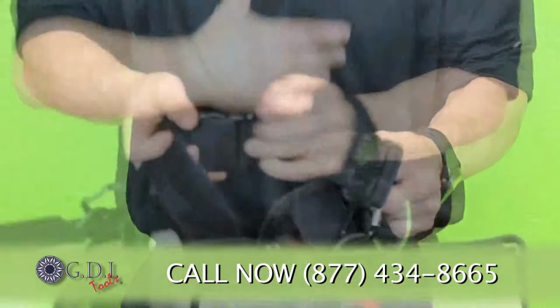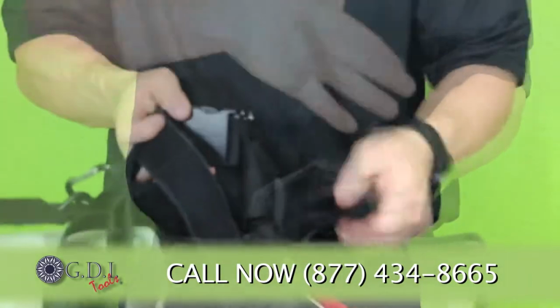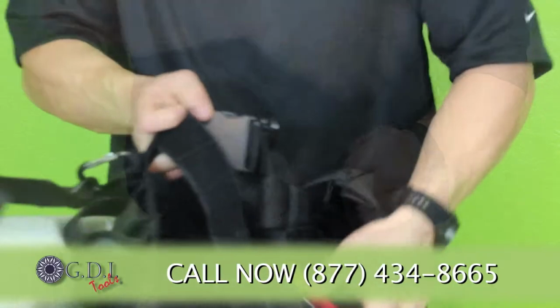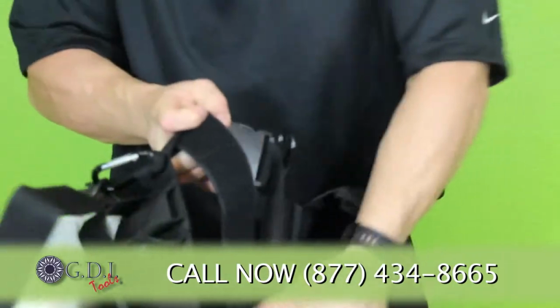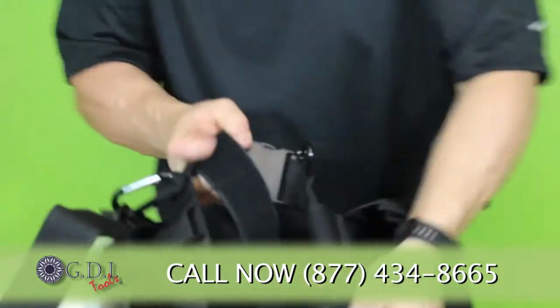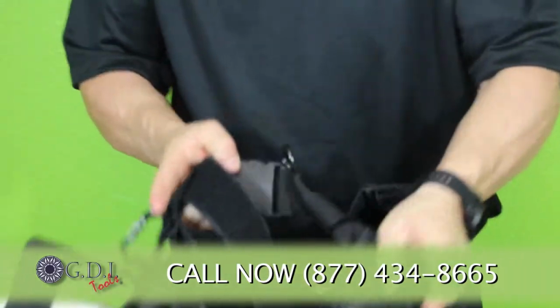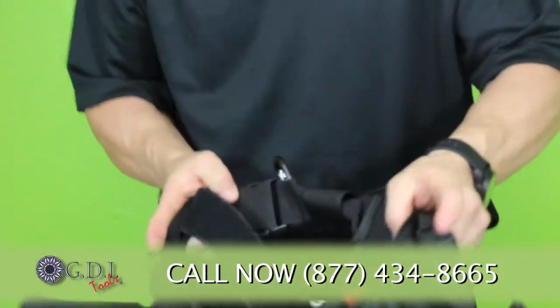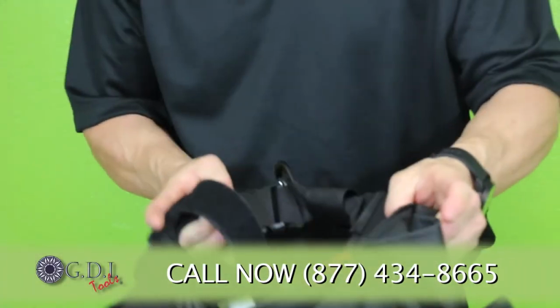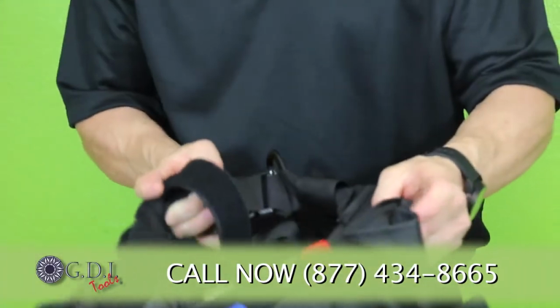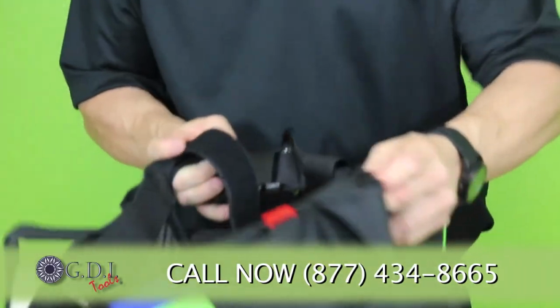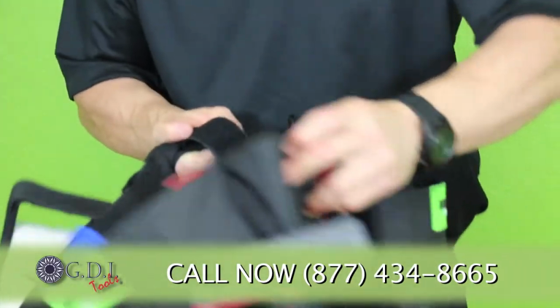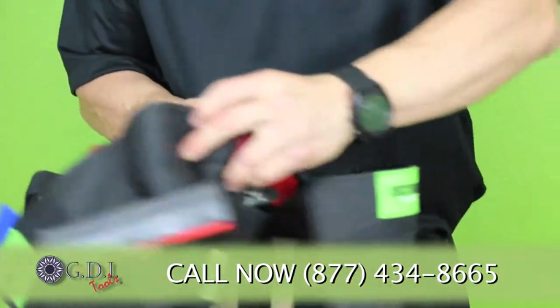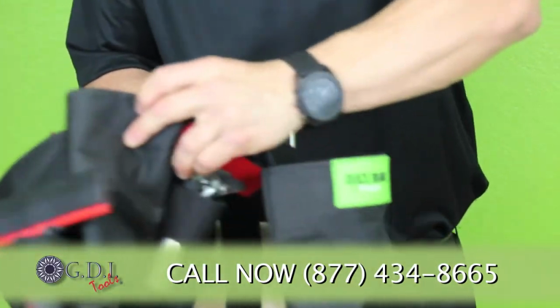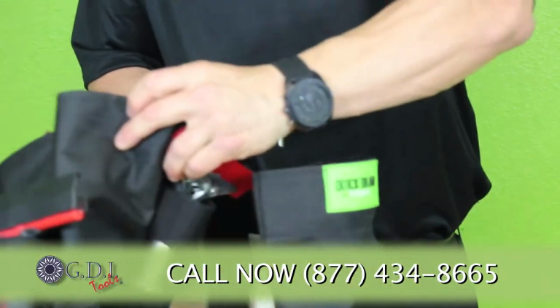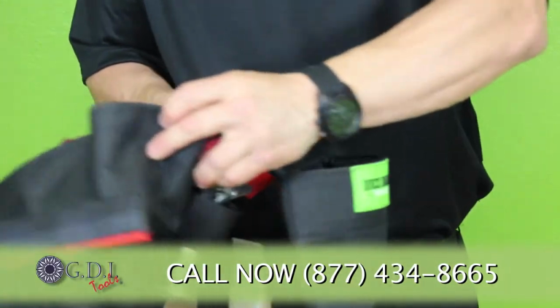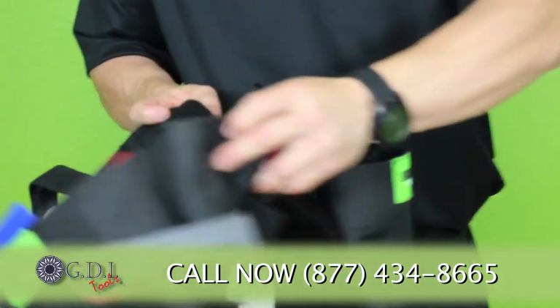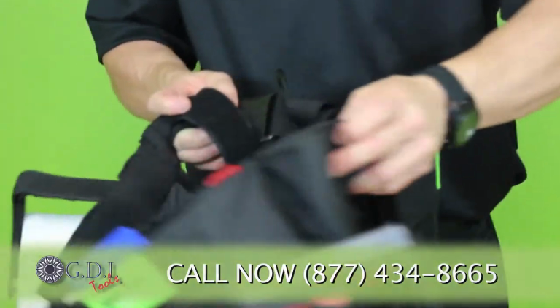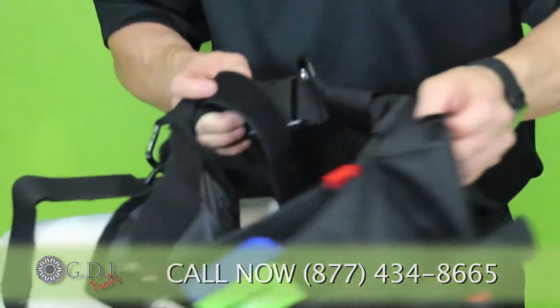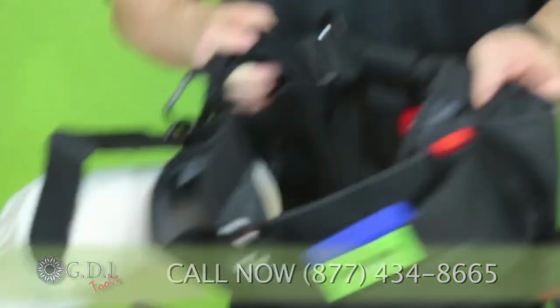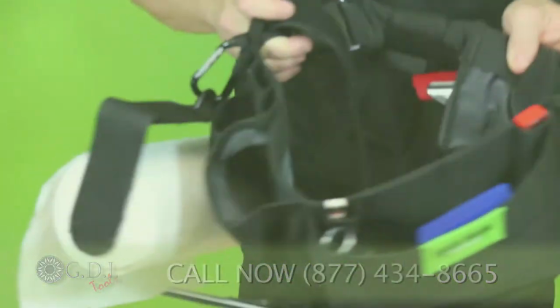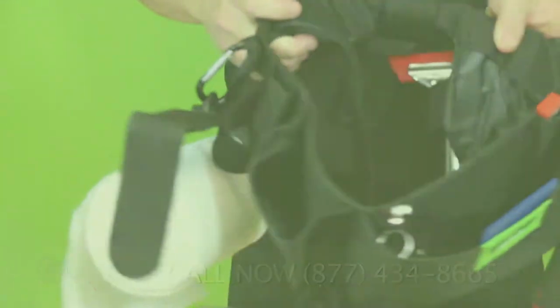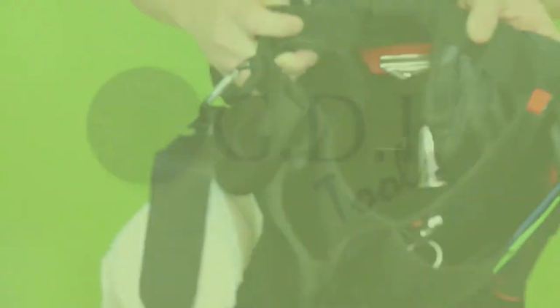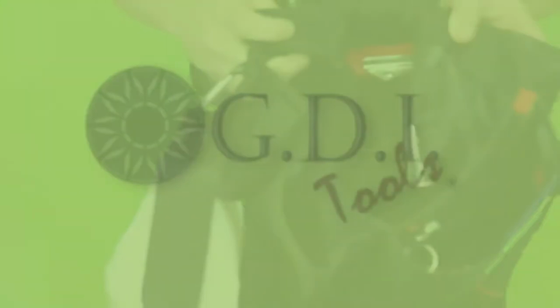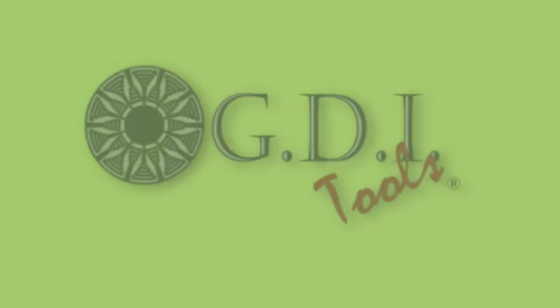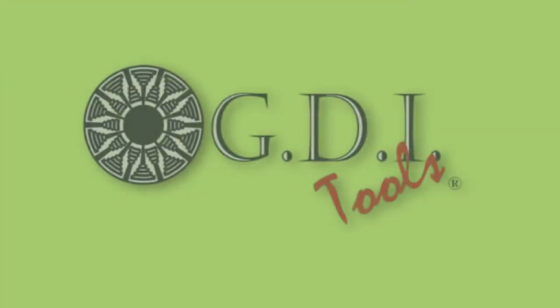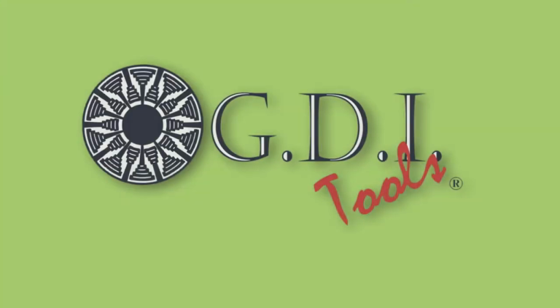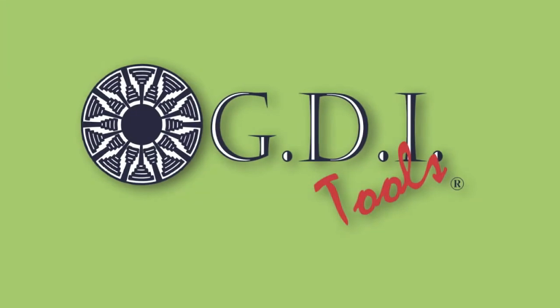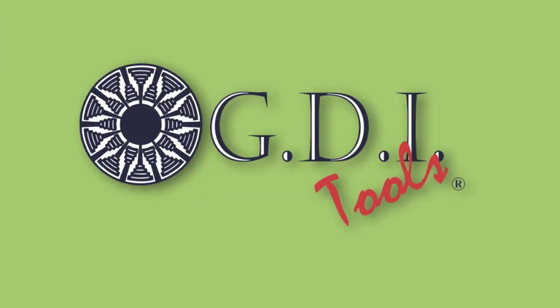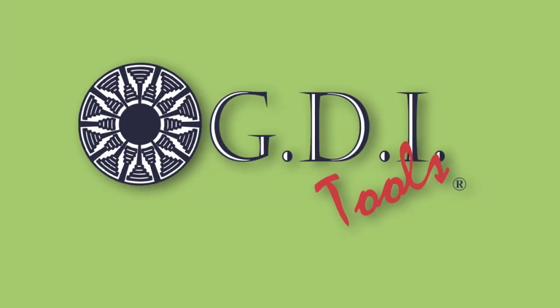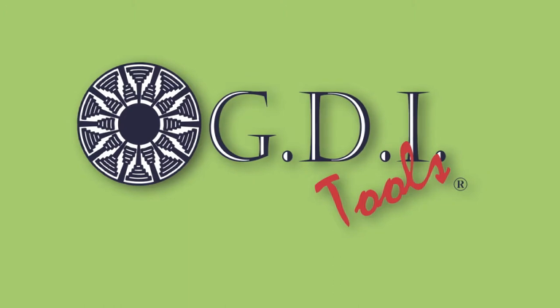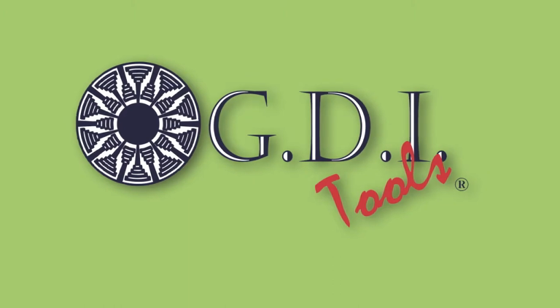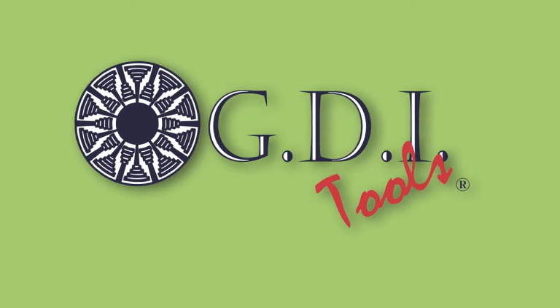So this is the newest apron here at GDI. We certainly hope everyone enjoys it. Thank you.